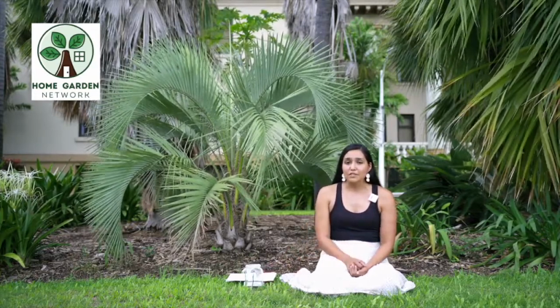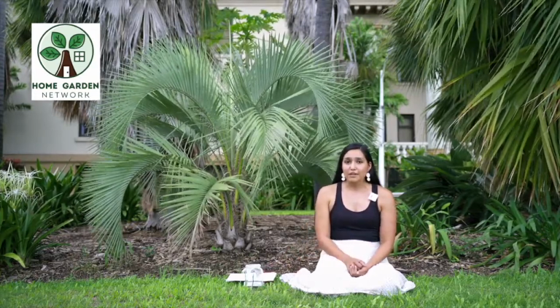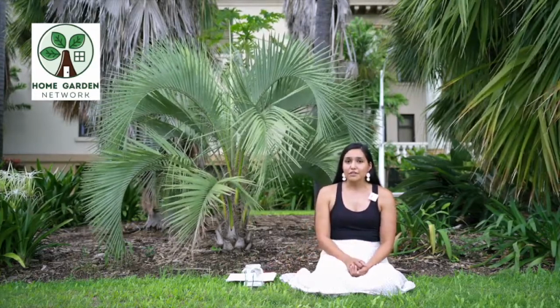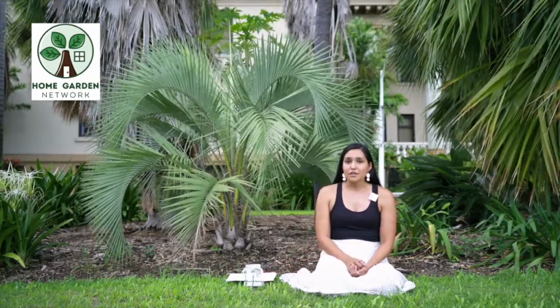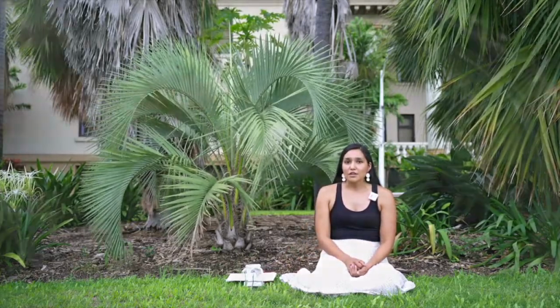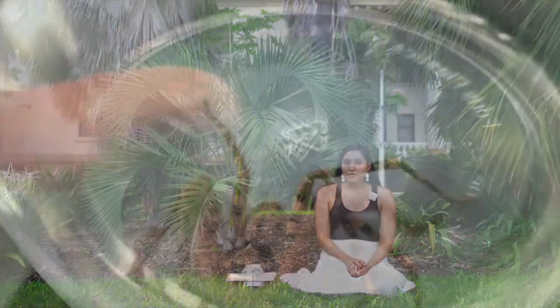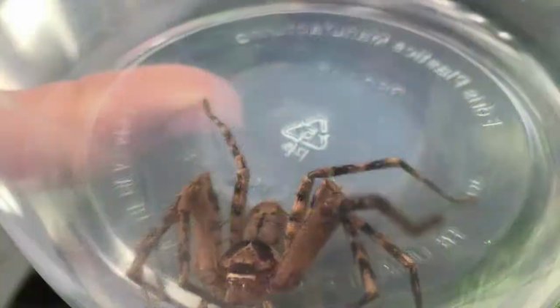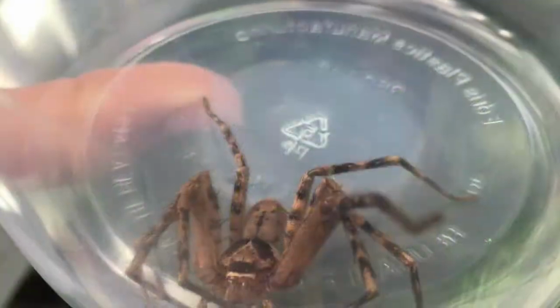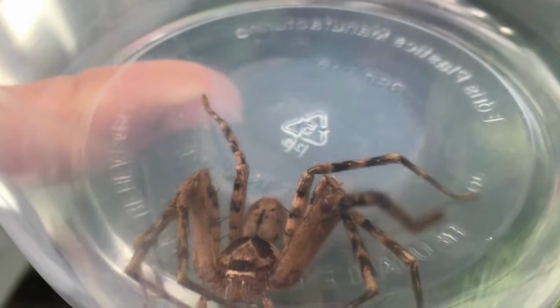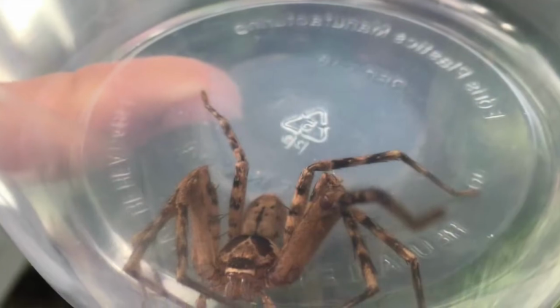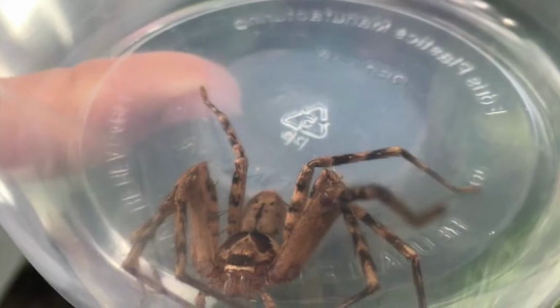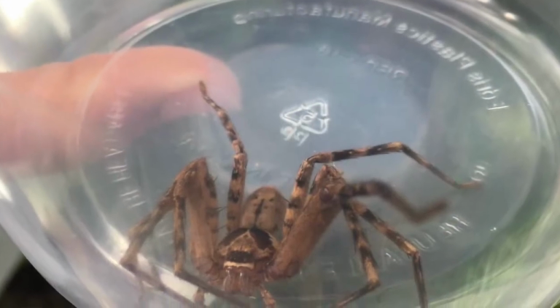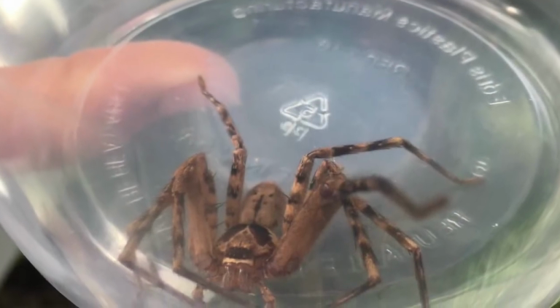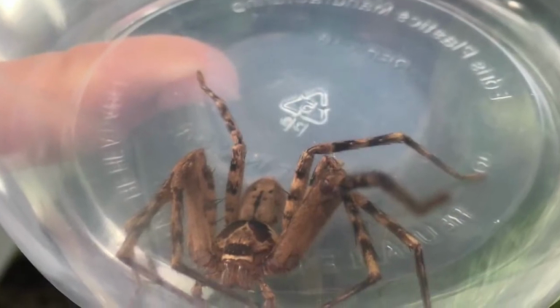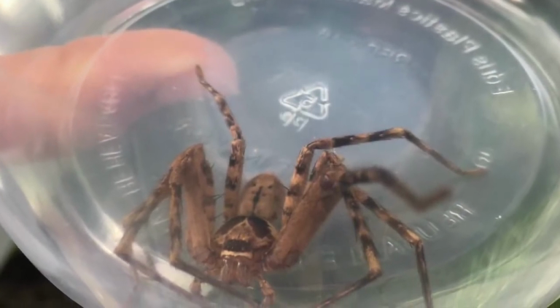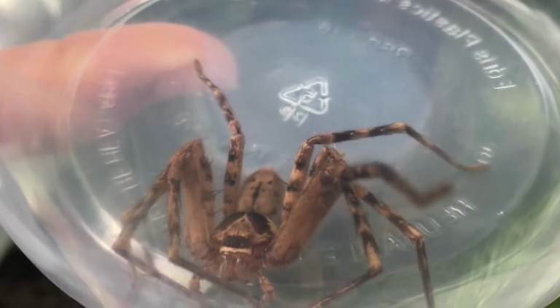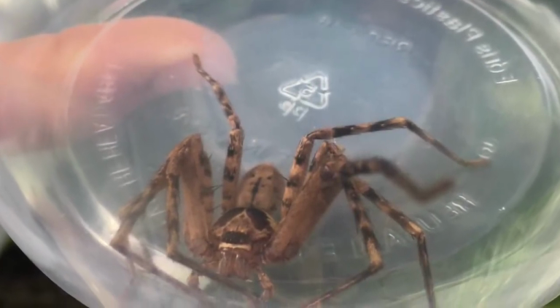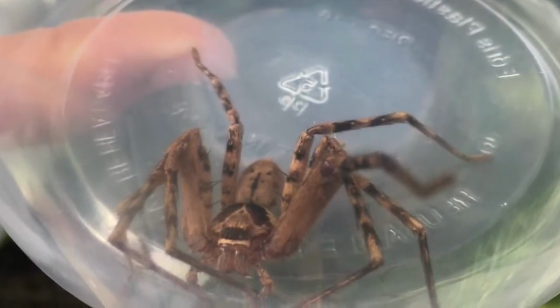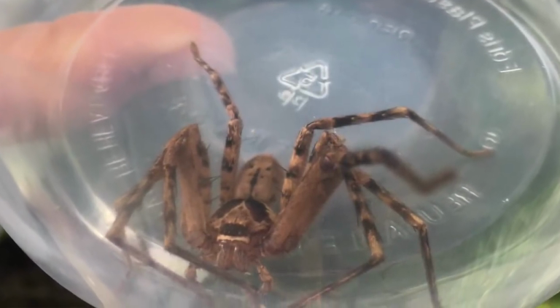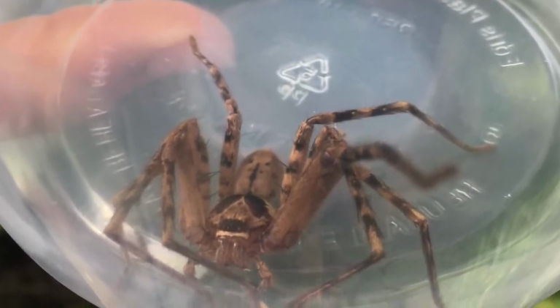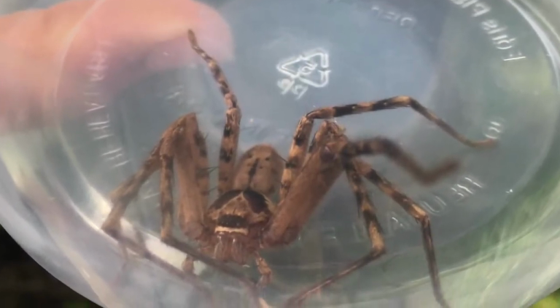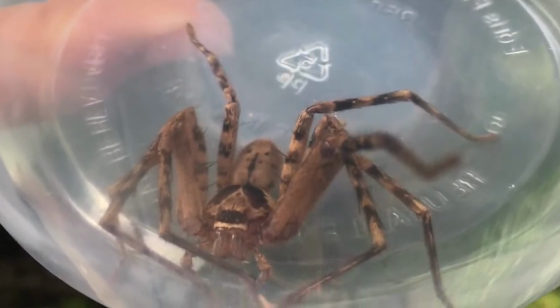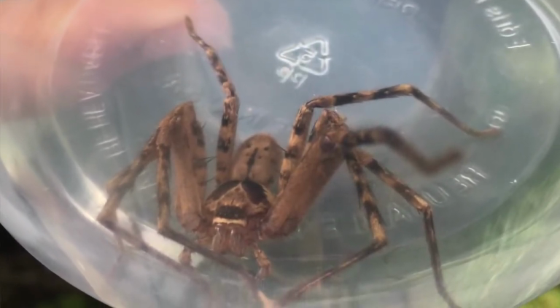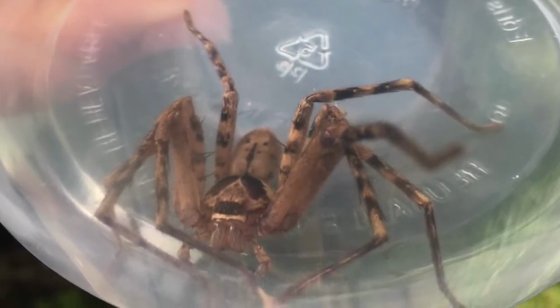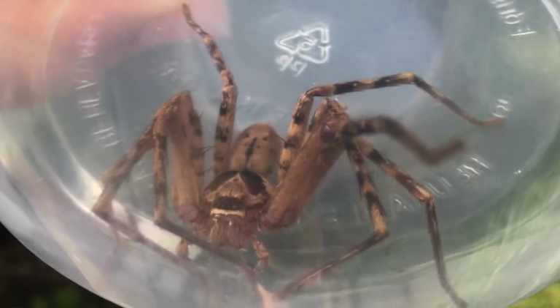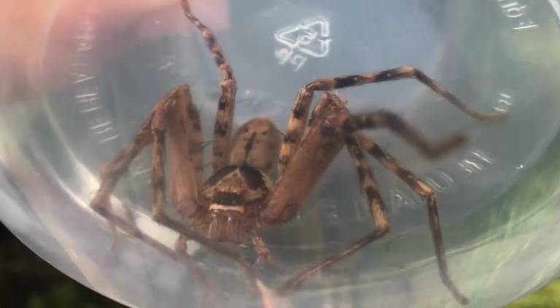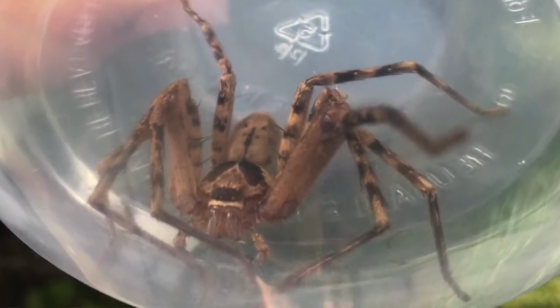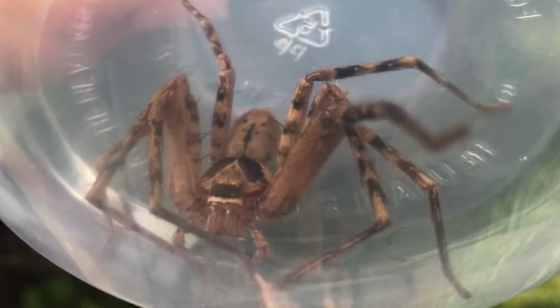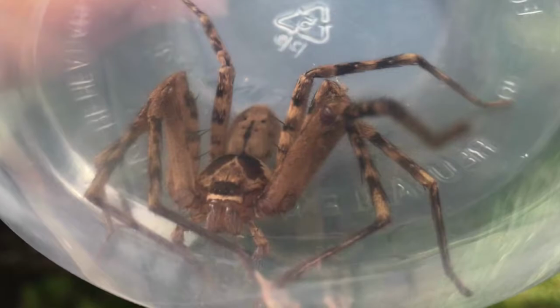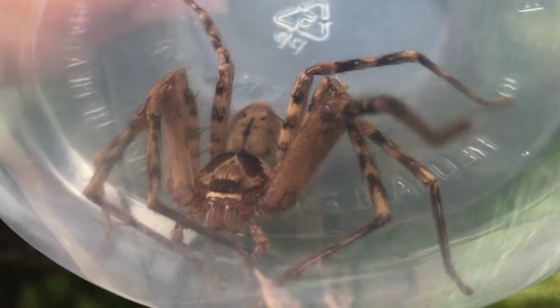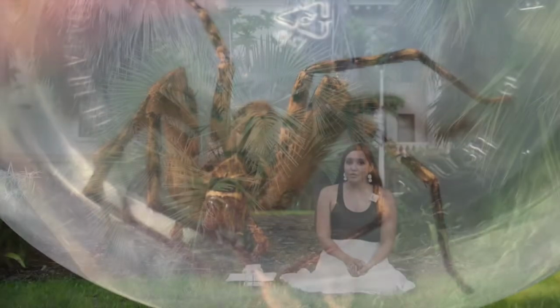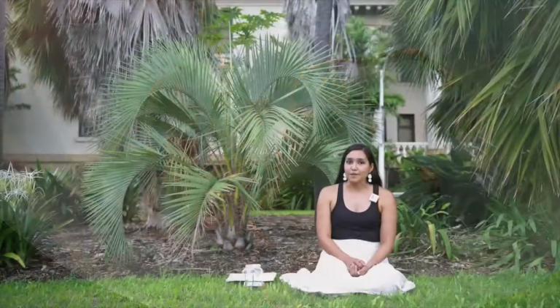For example, with spiders, you learn that they have eight eyes, but not so they can attack you. They're so that they can find their prey, which is much smaller than you are.